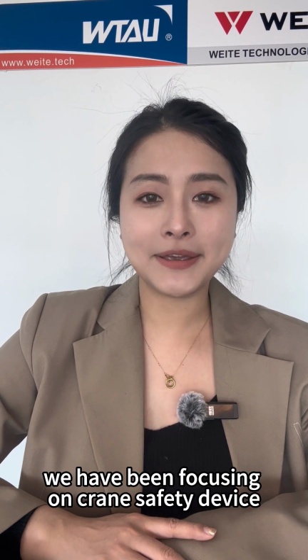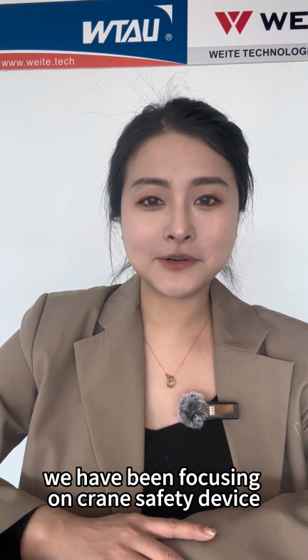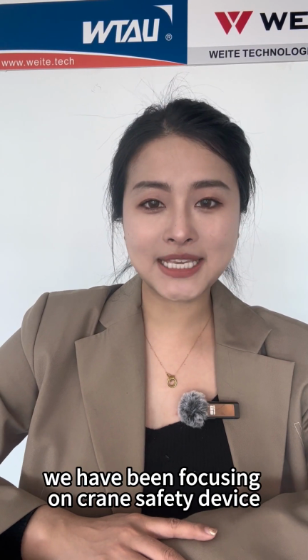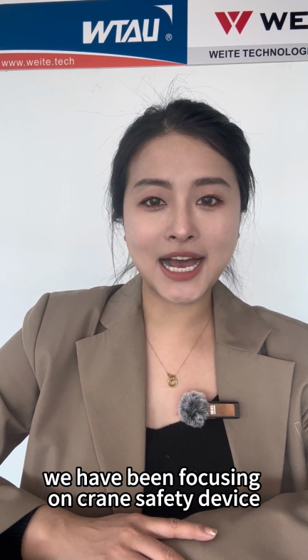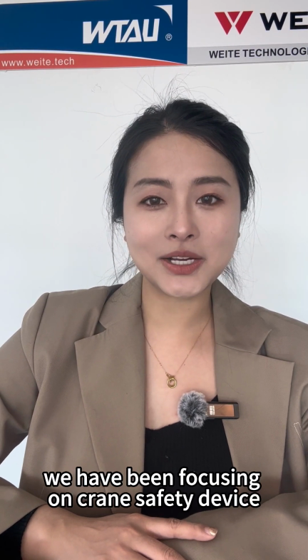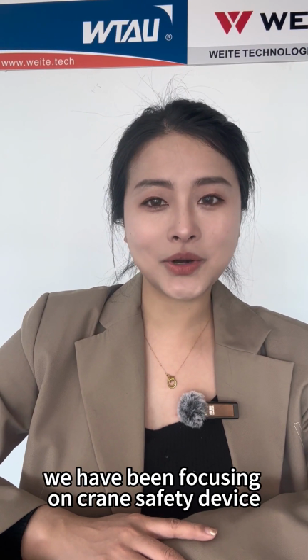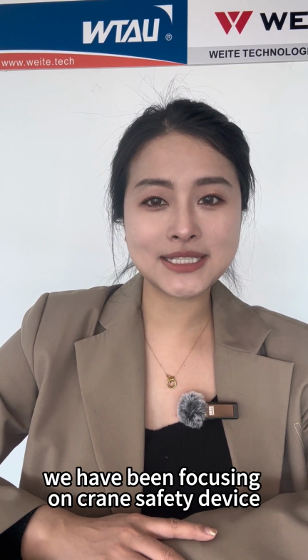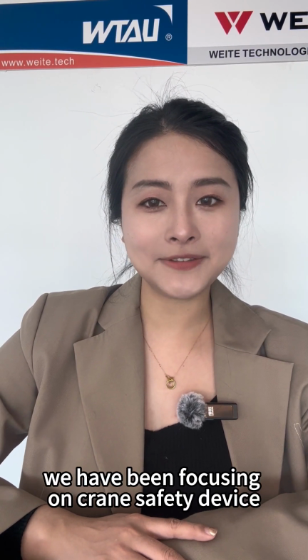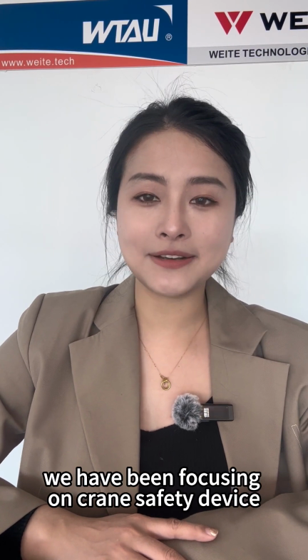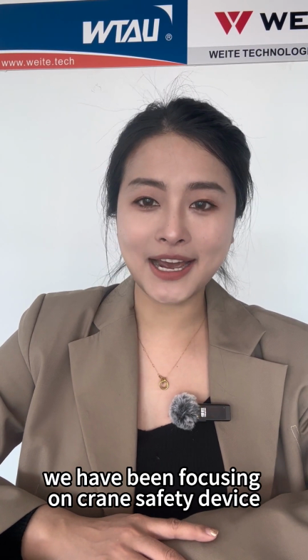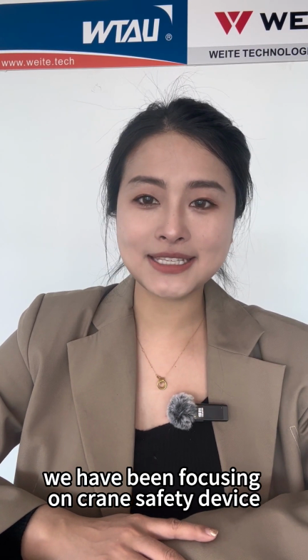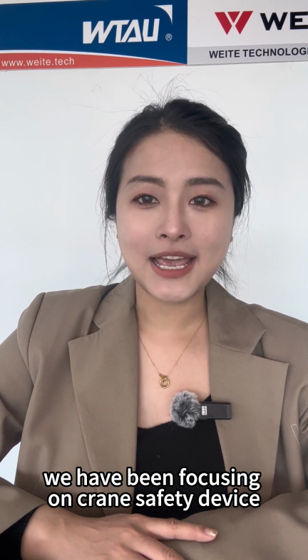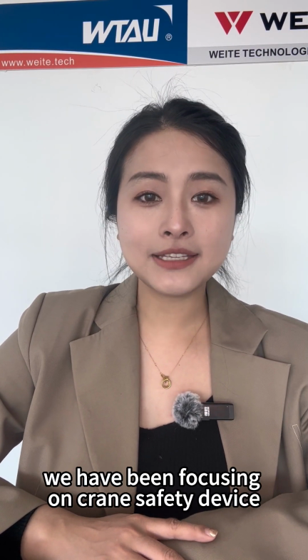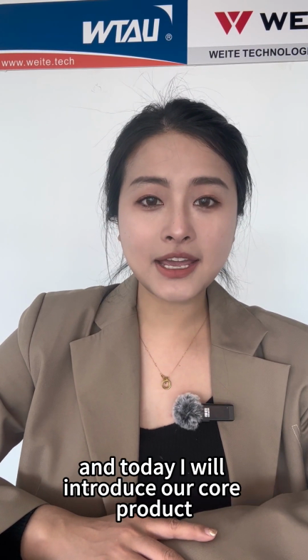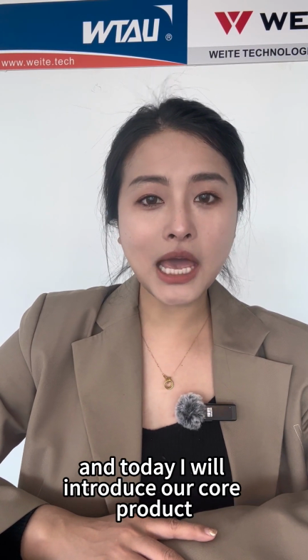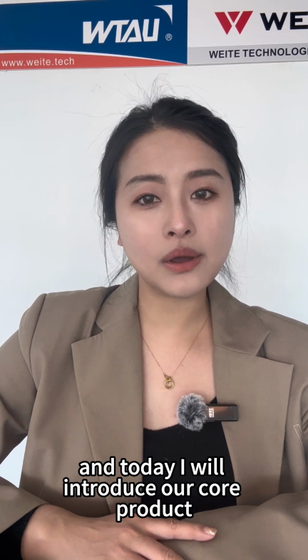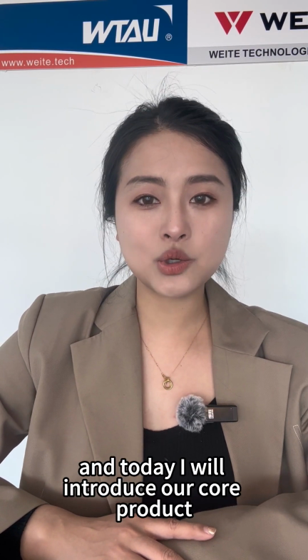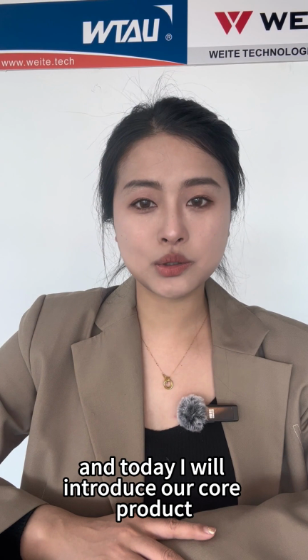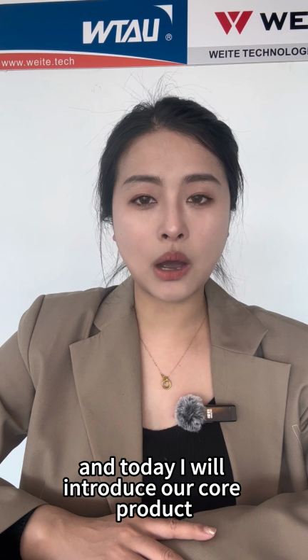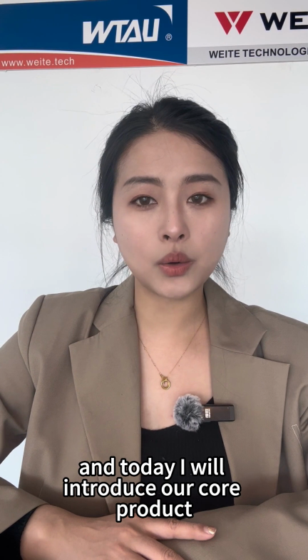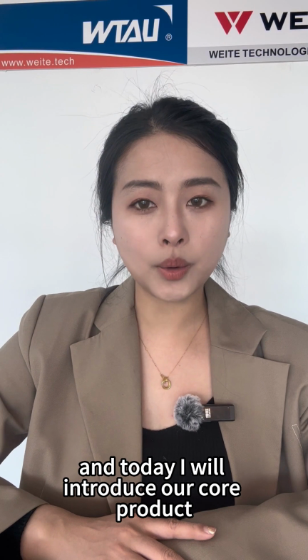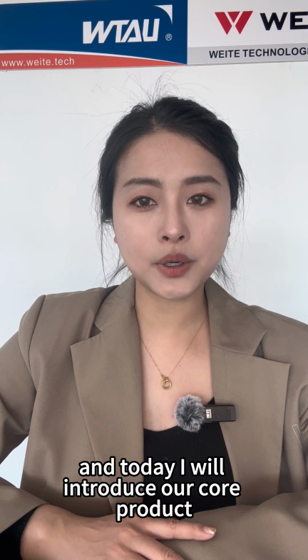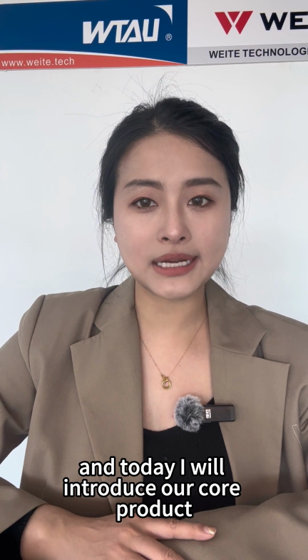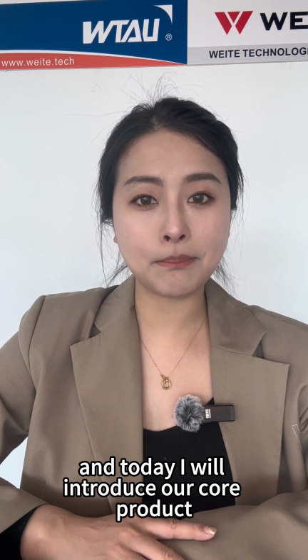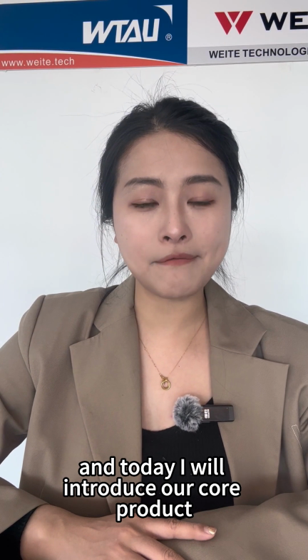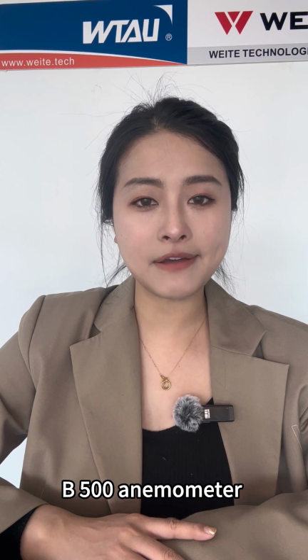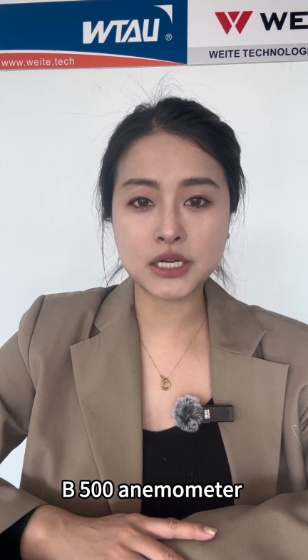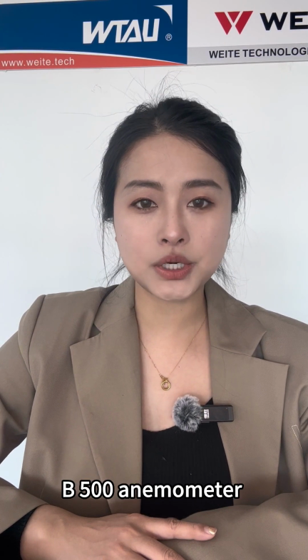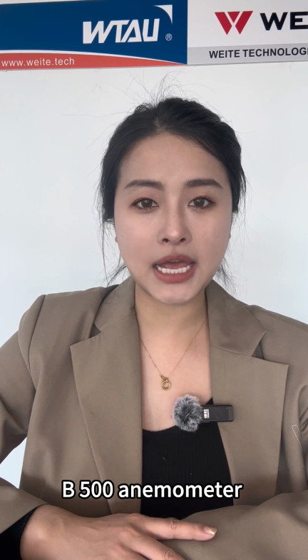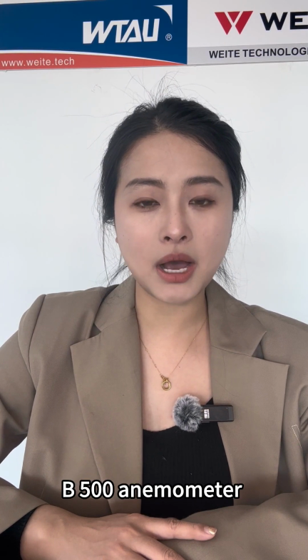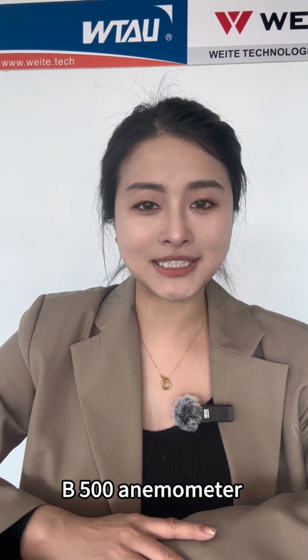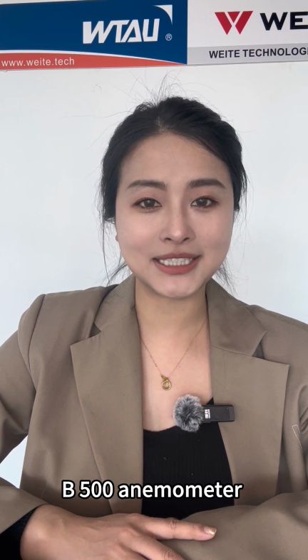We have been focusing on cleaning safety devices, and today I will introduce our core product, the B500 Anemometer.